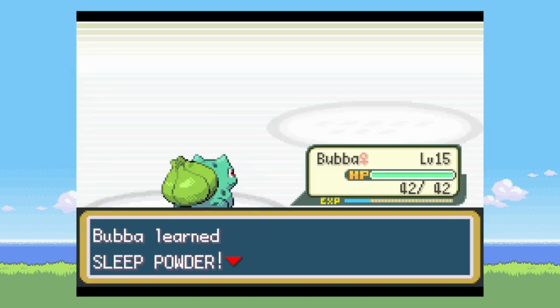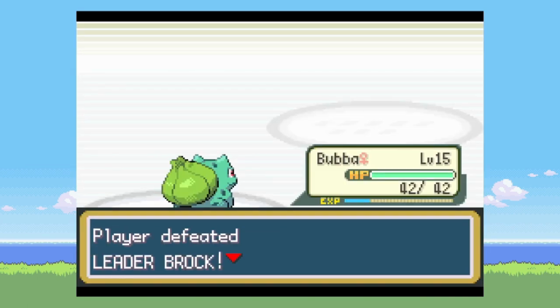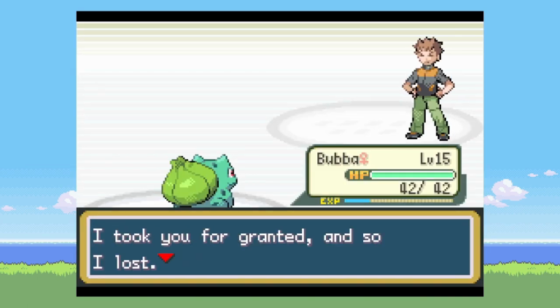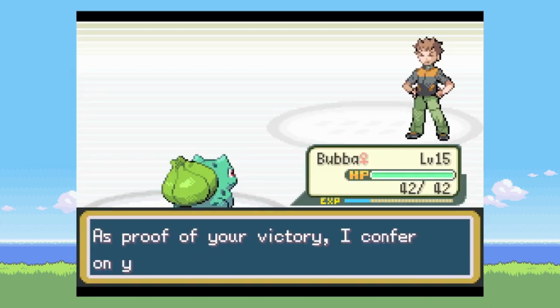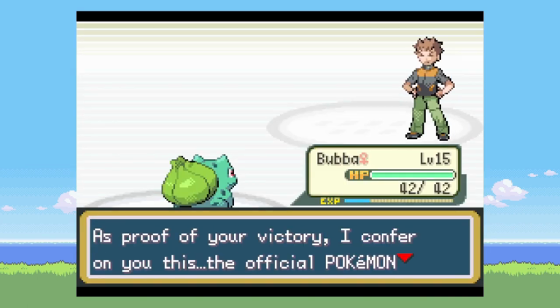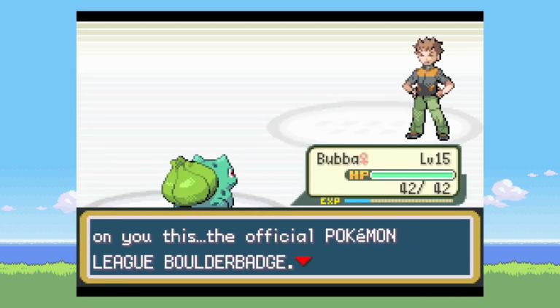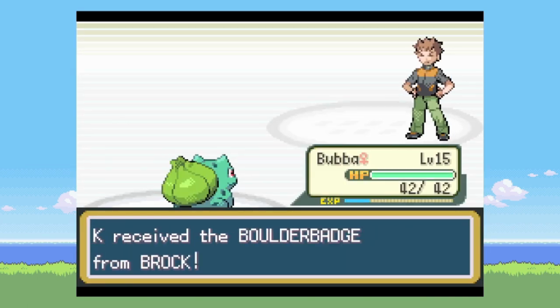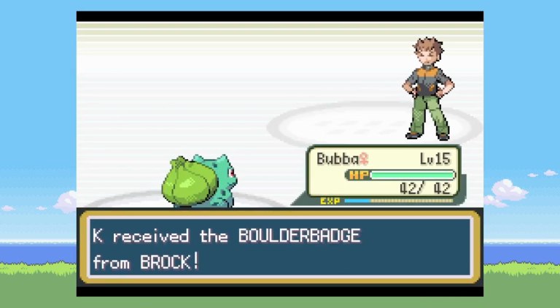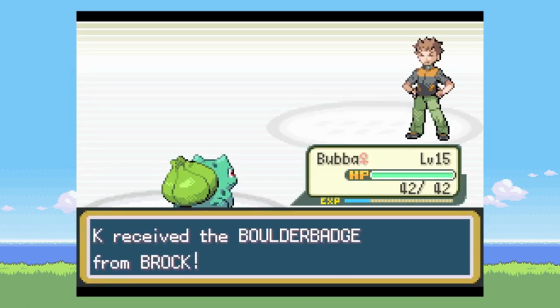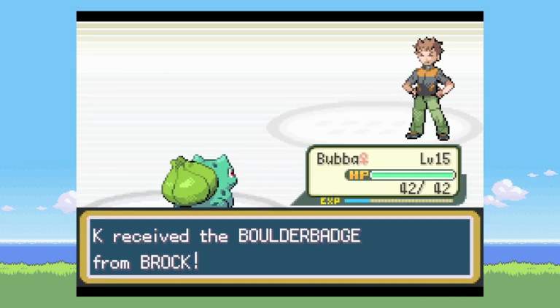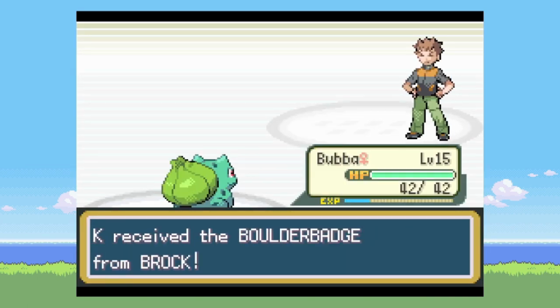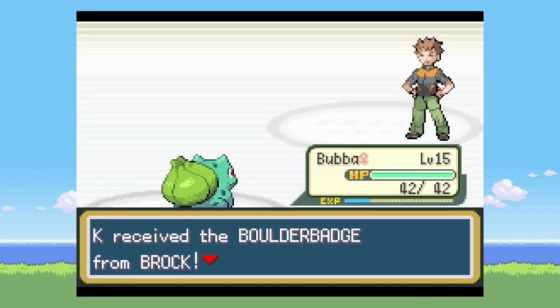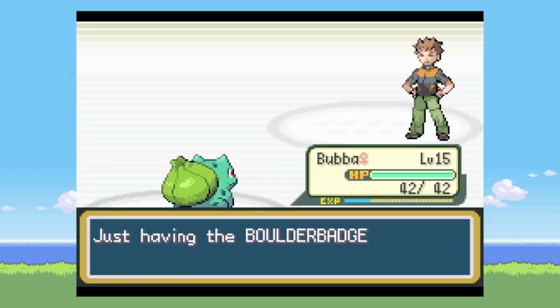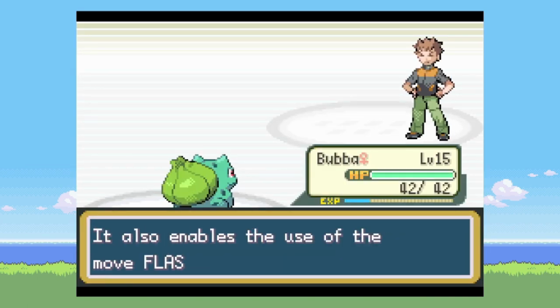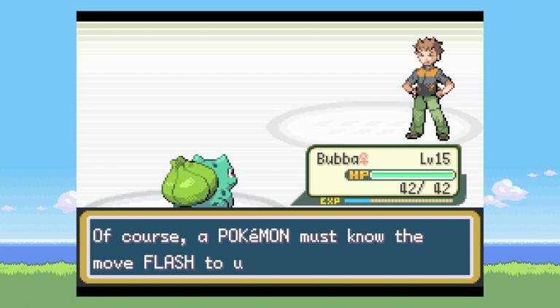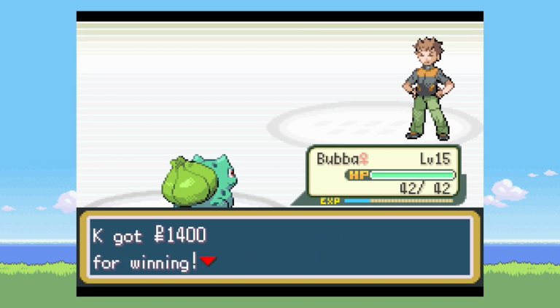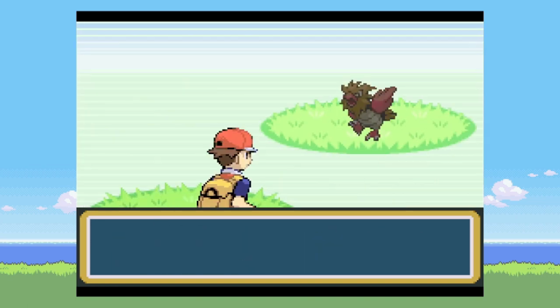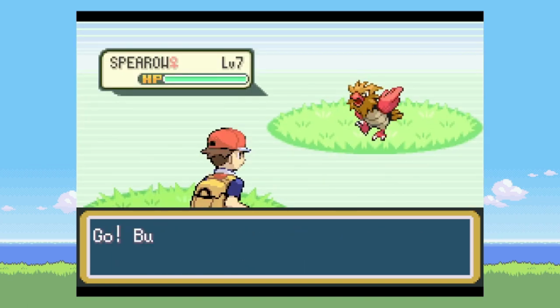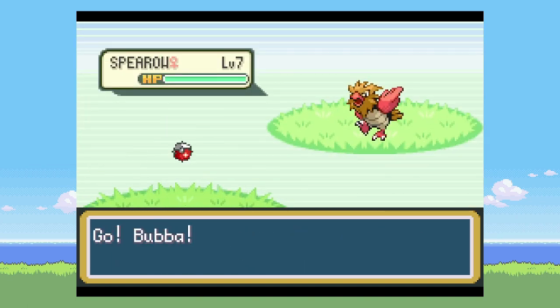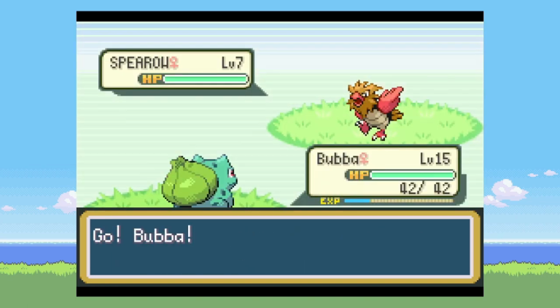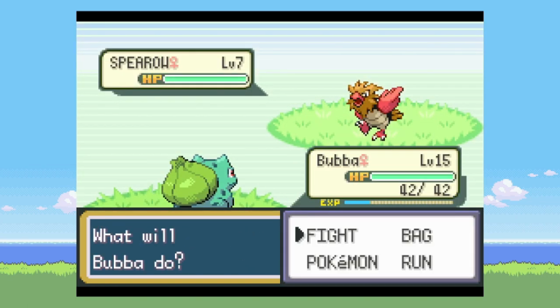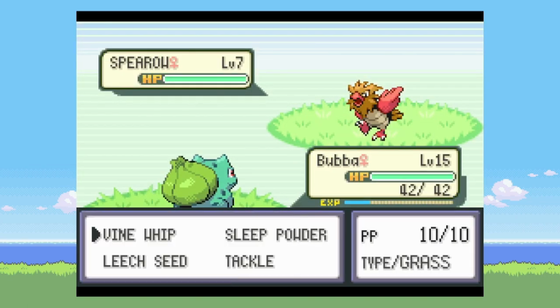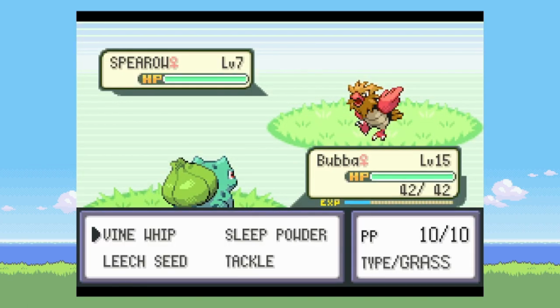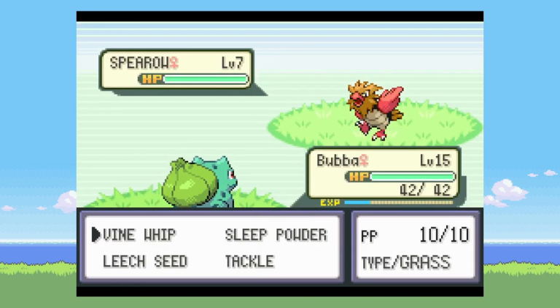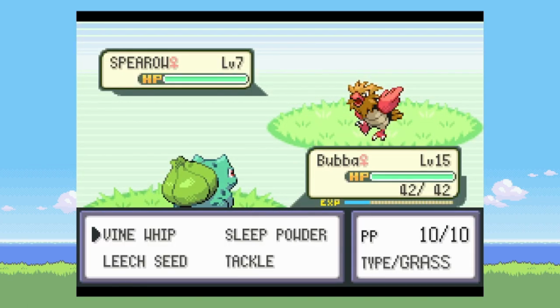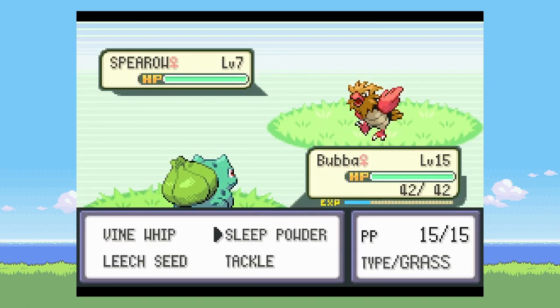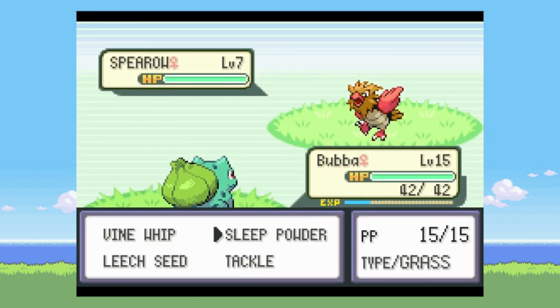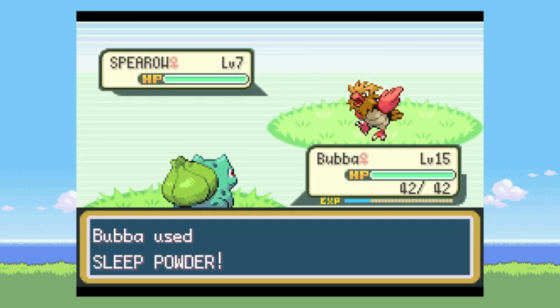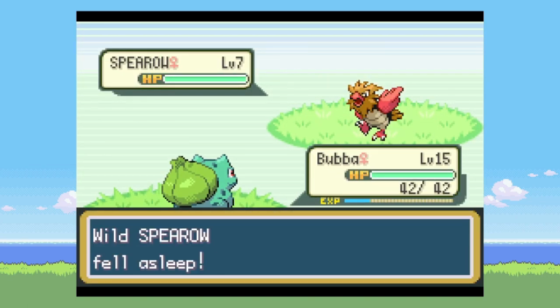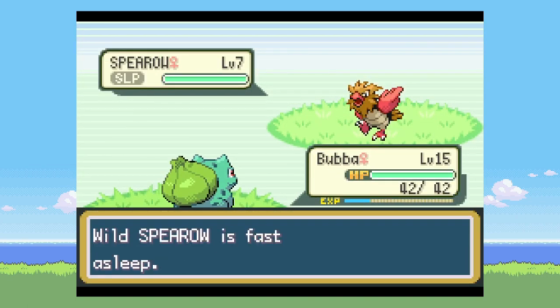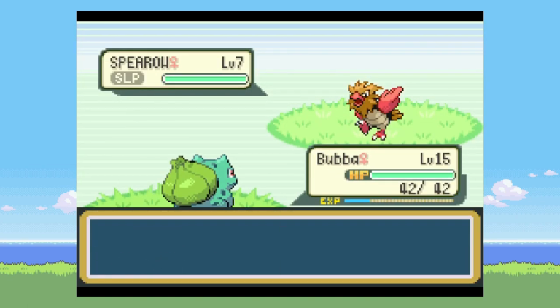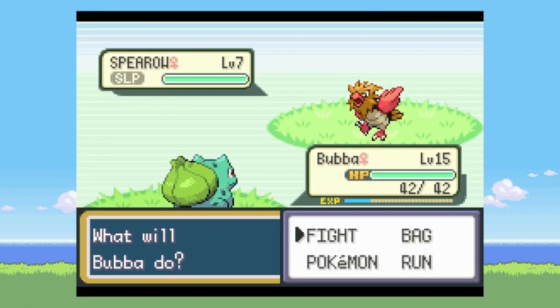I had a couple of runs get past Brock with Charmander. You kind of just have to get a good special move in, or just hope they don't use Rock Tomb.